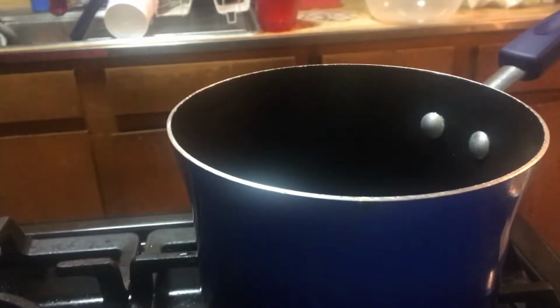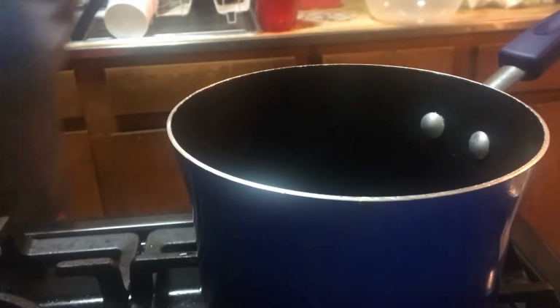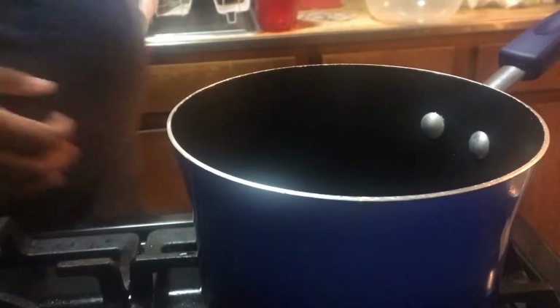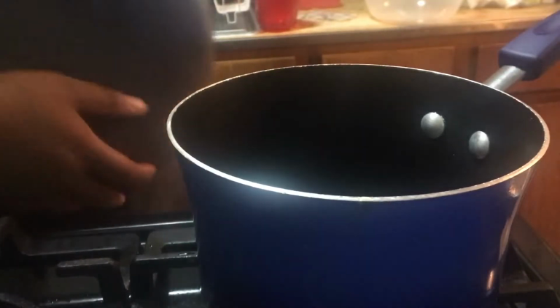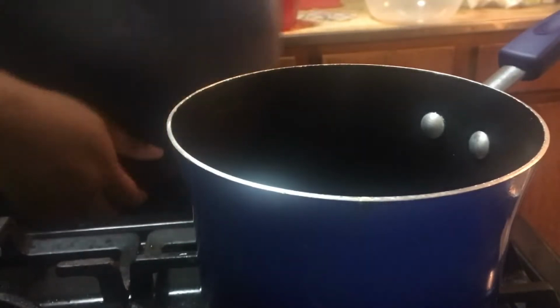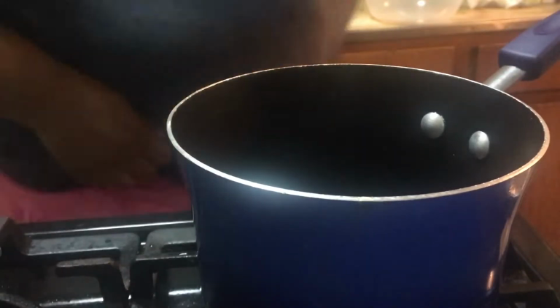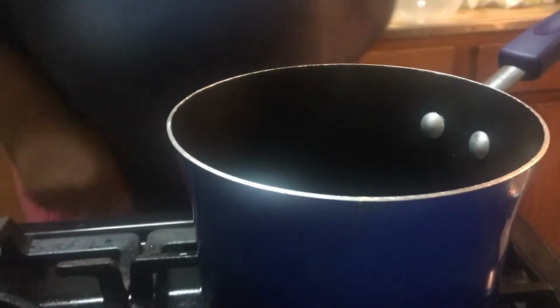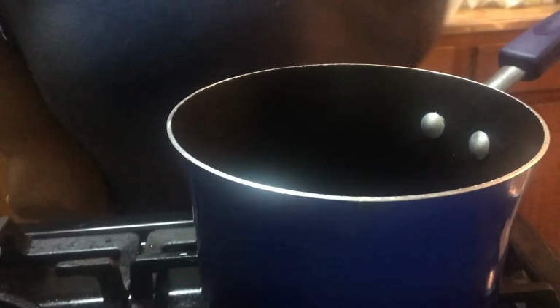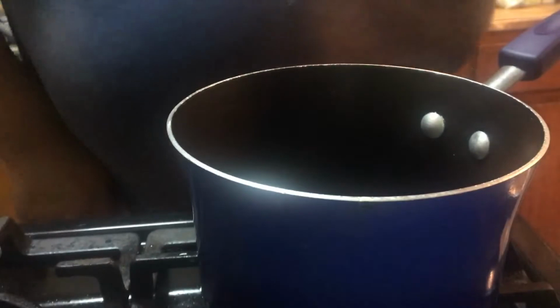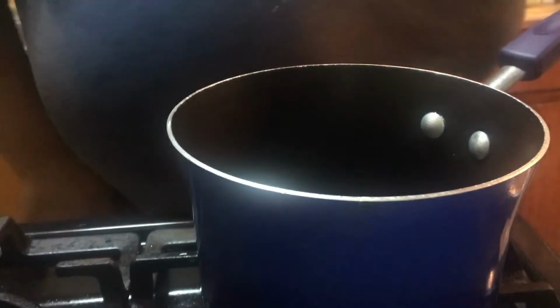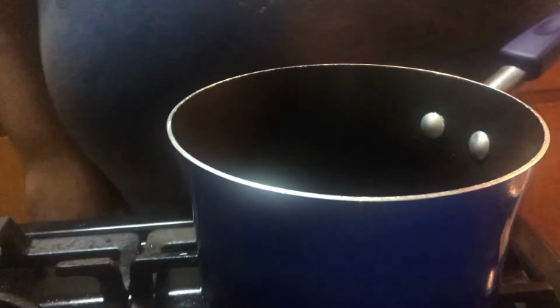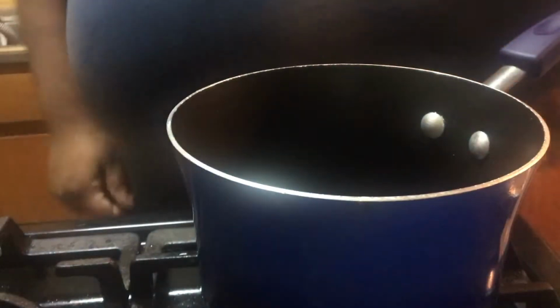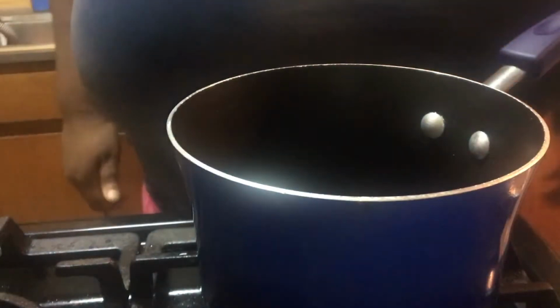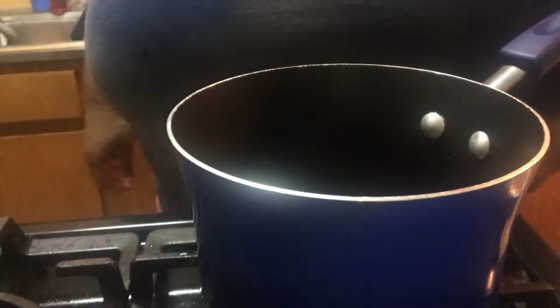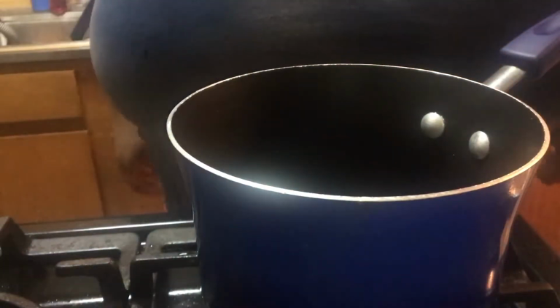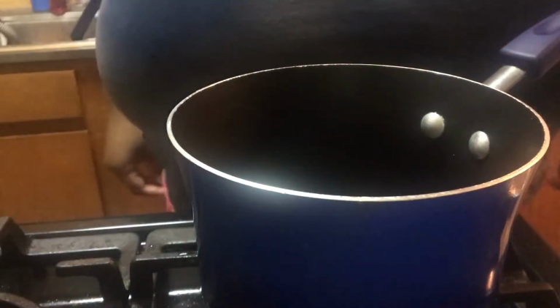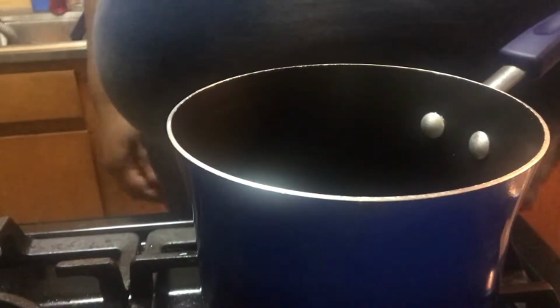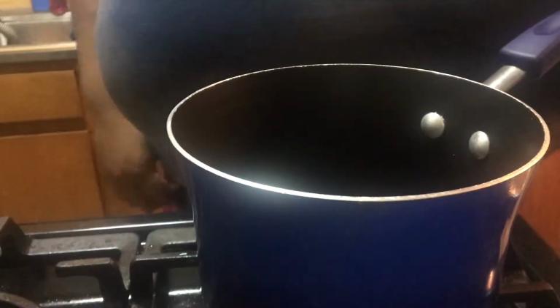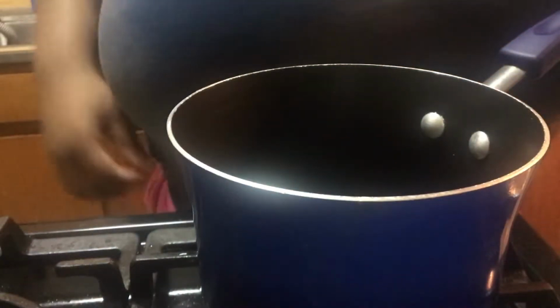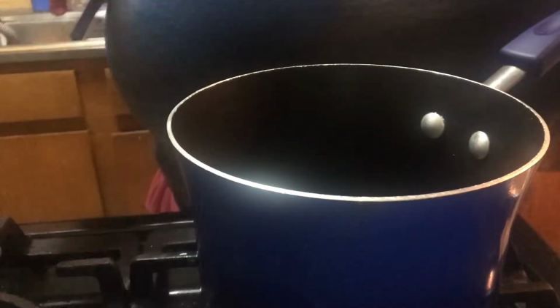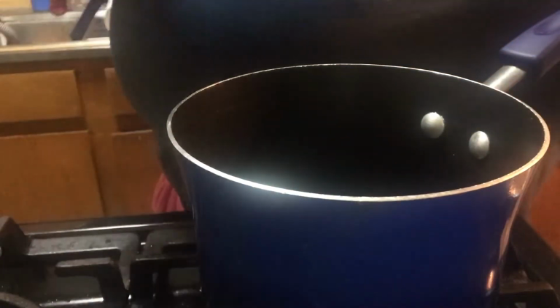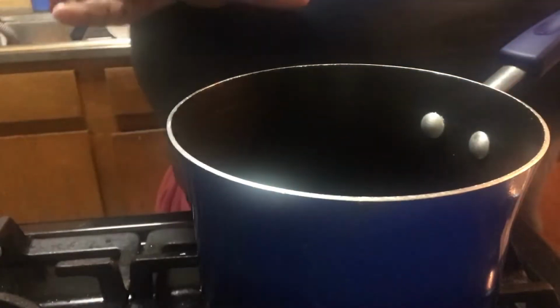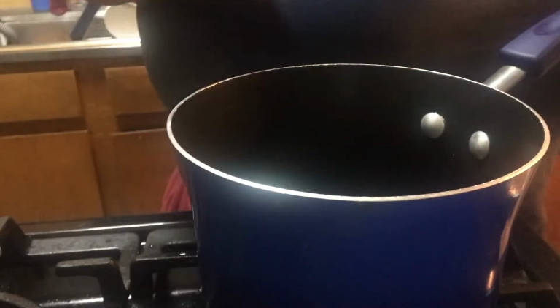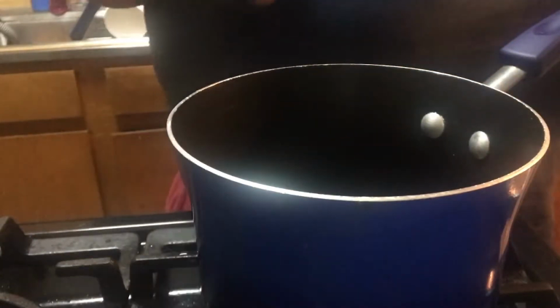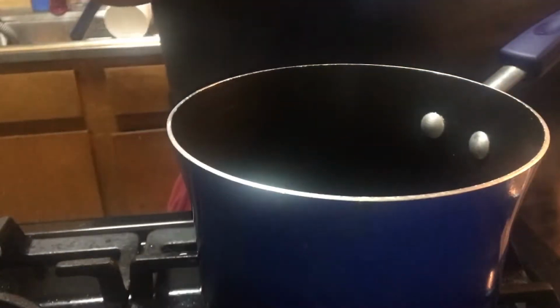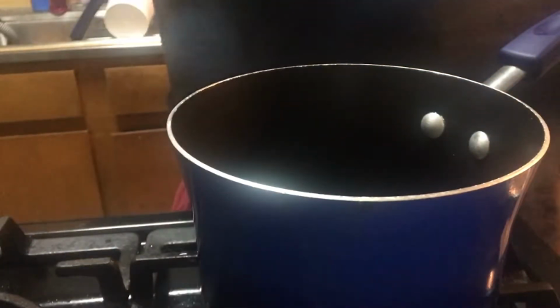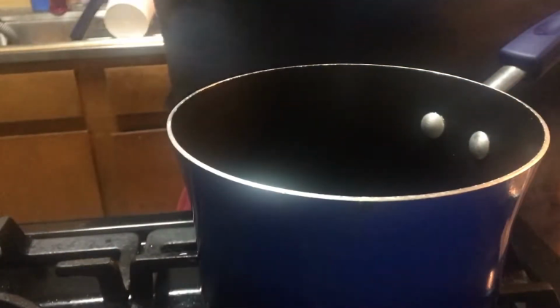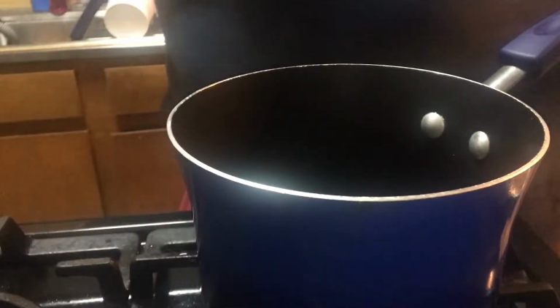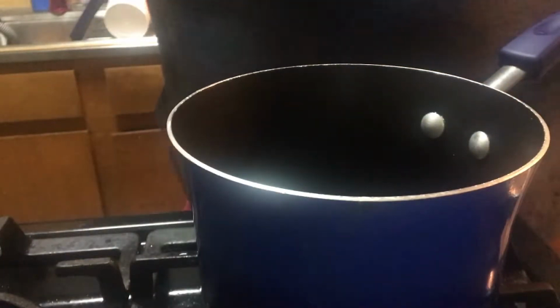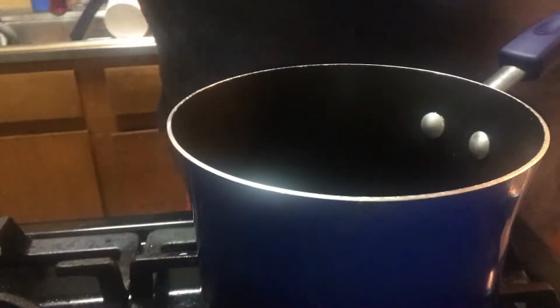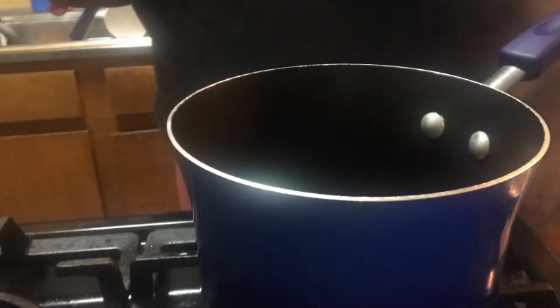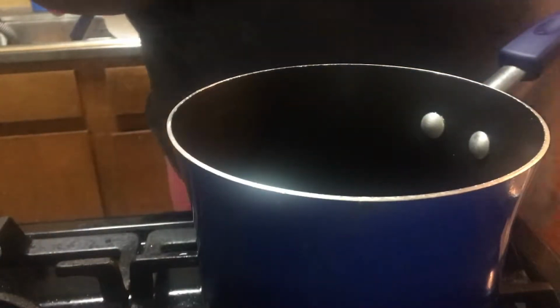Hello everyone, welcome to my channel. Today I'm going to teach you guys how I make stuffed bell peppers.